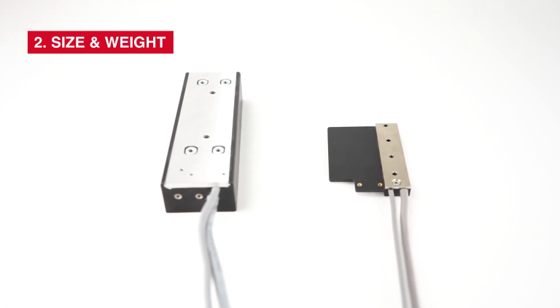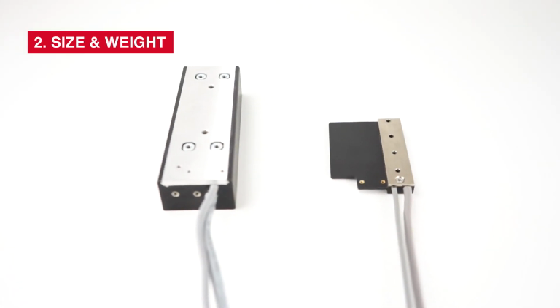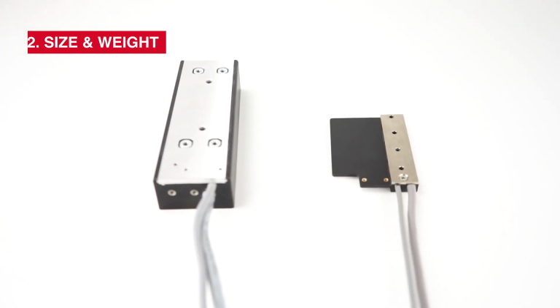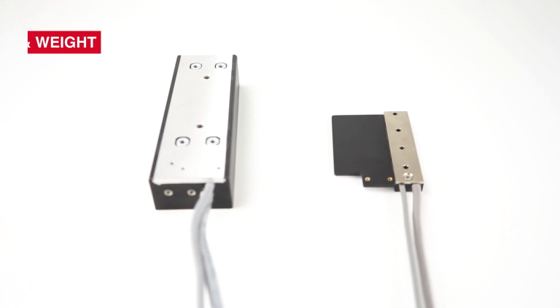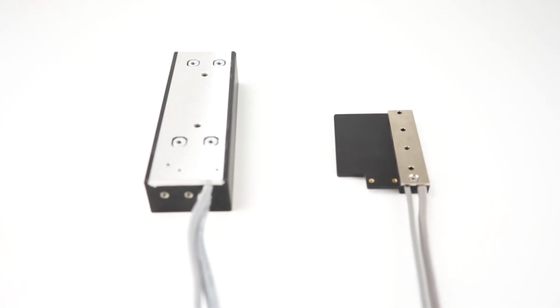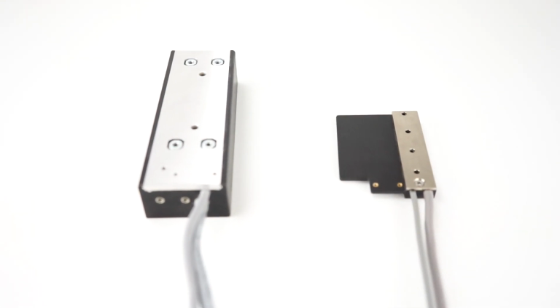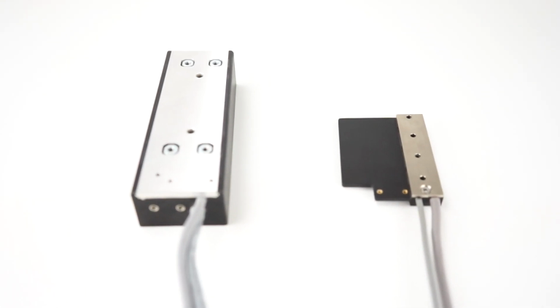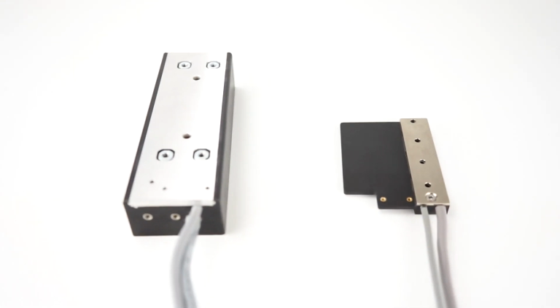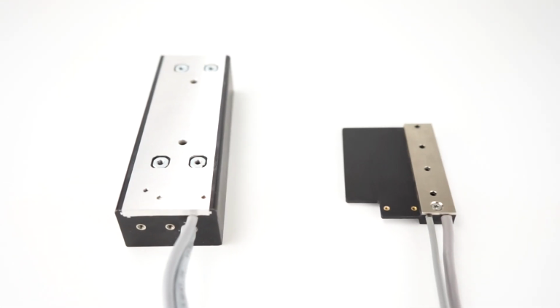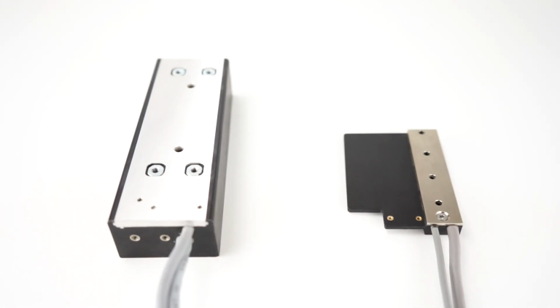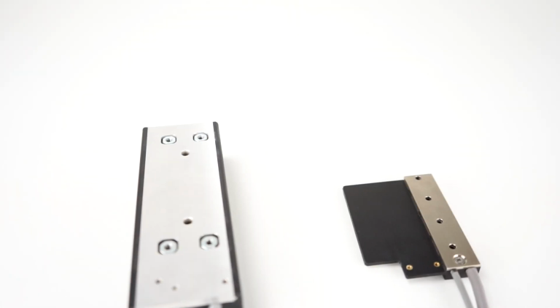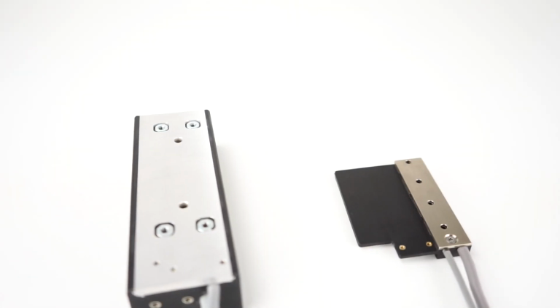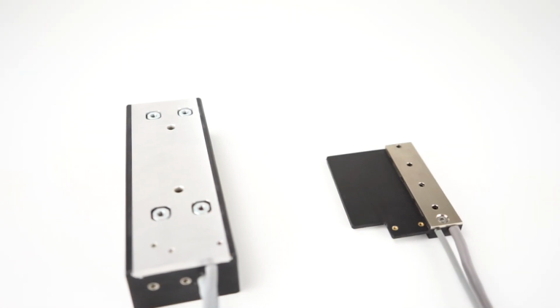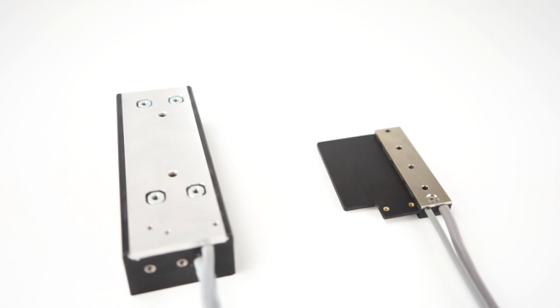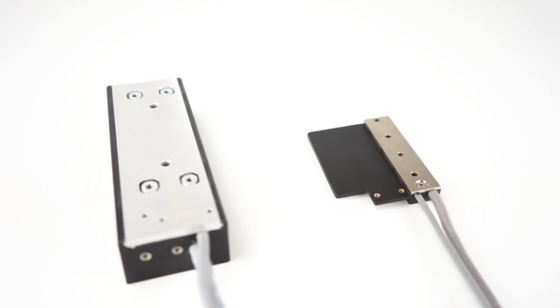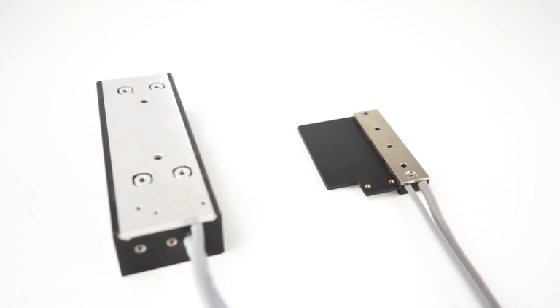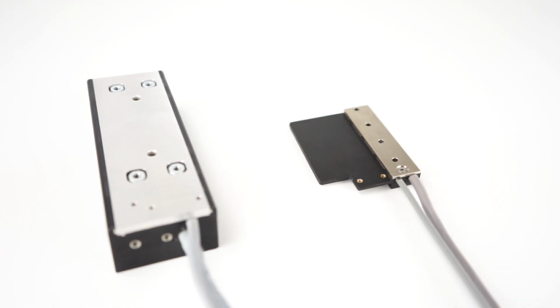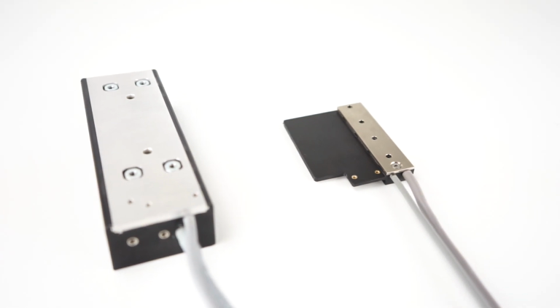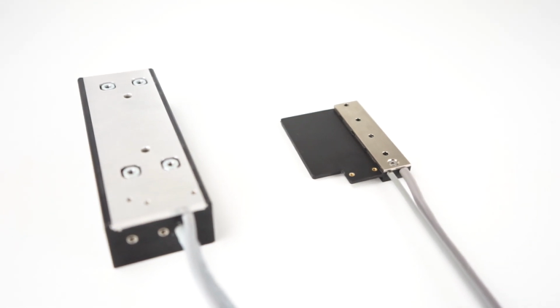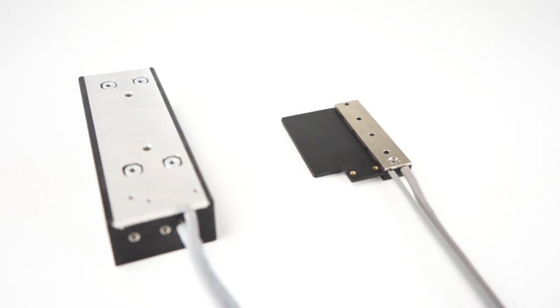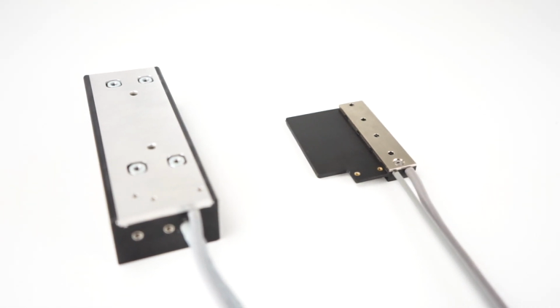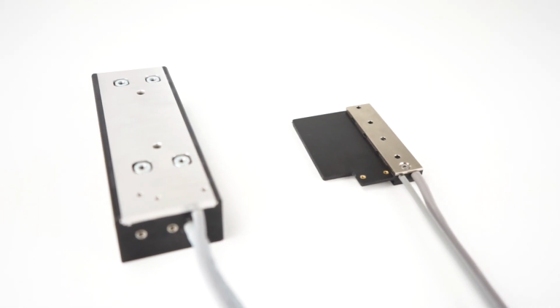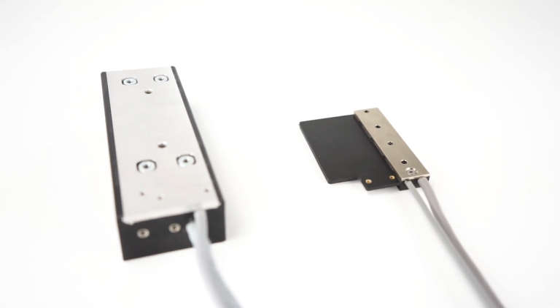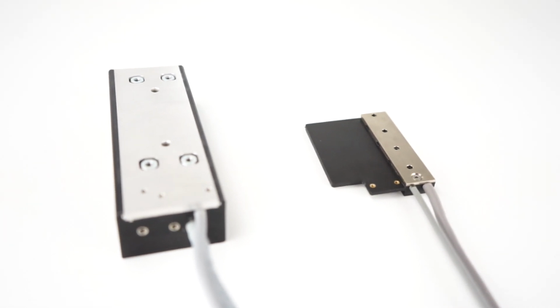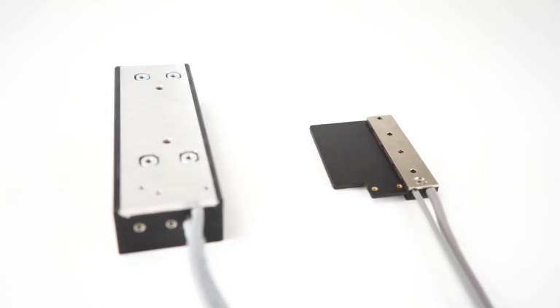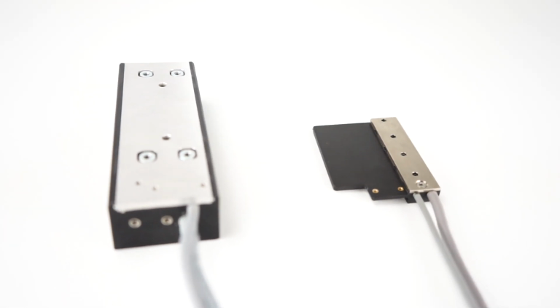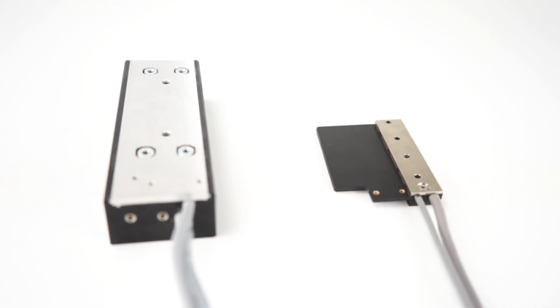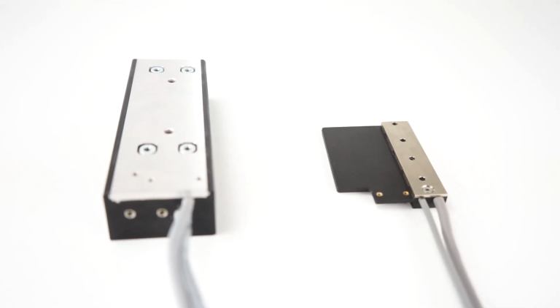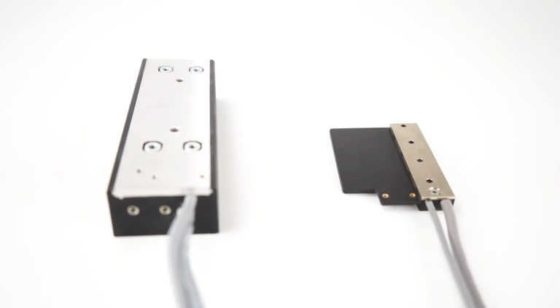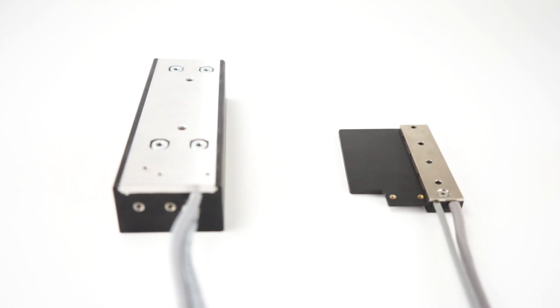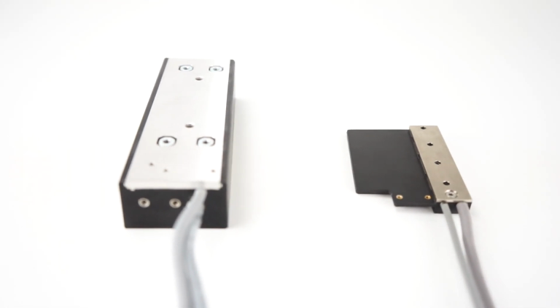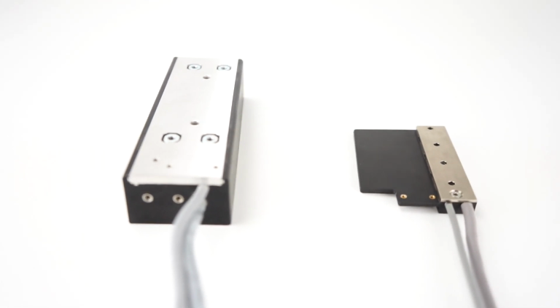Size and weight: Ironless motors are lighter and more compact due to the absence of an iron core in the primary.